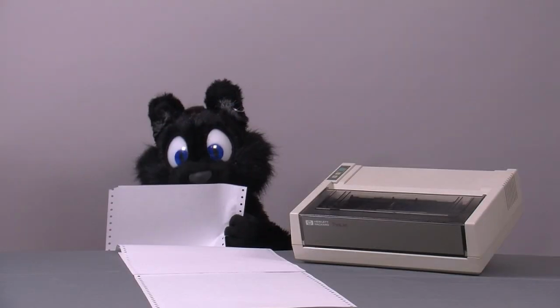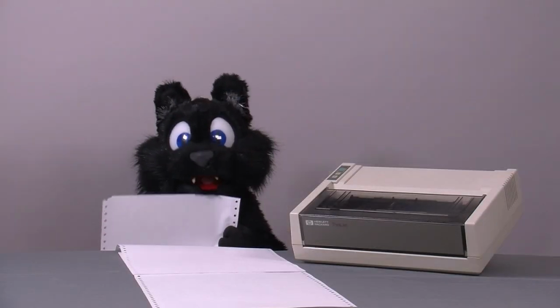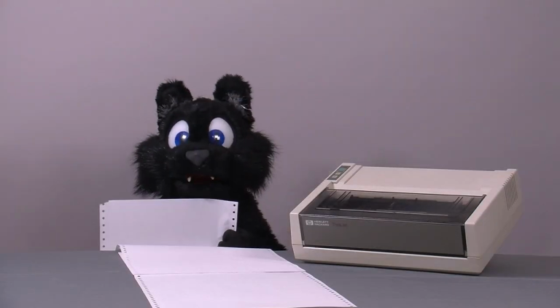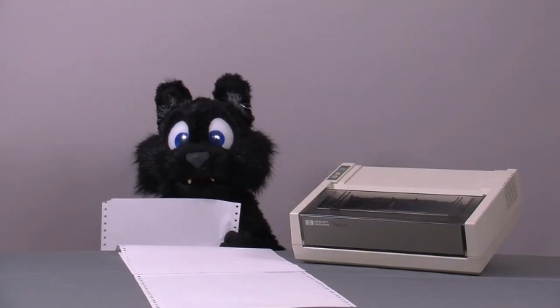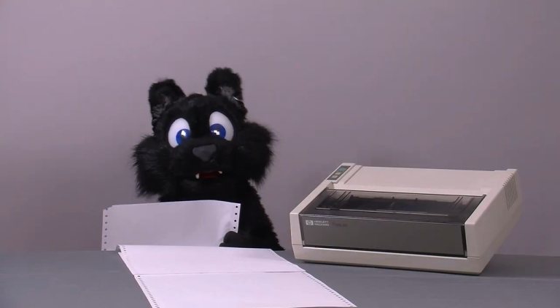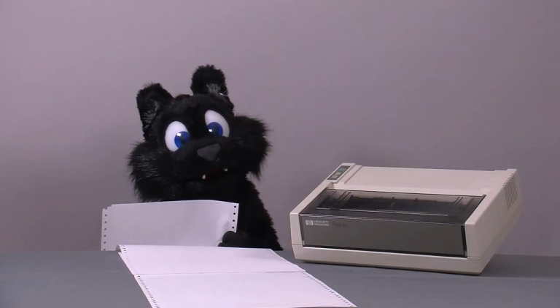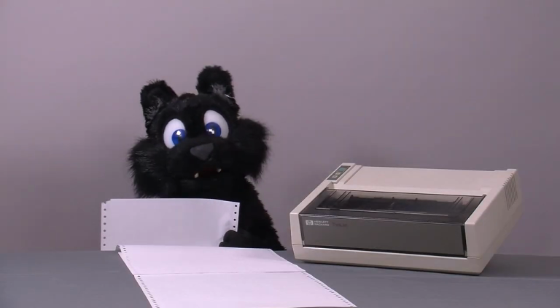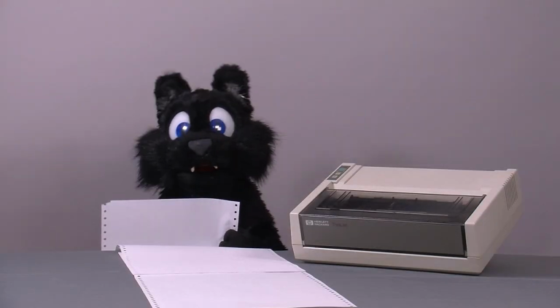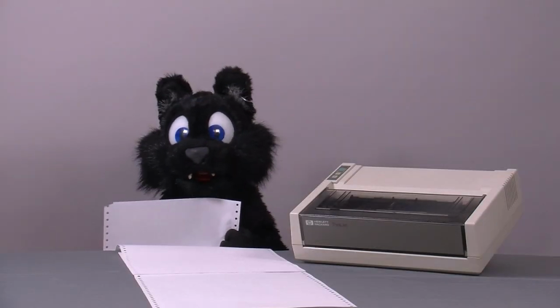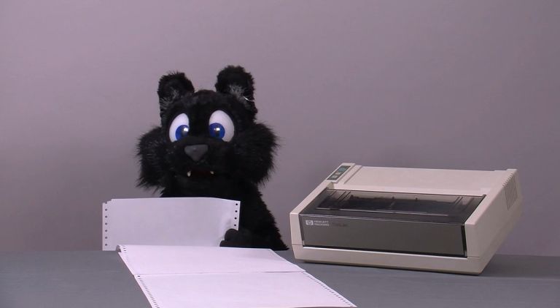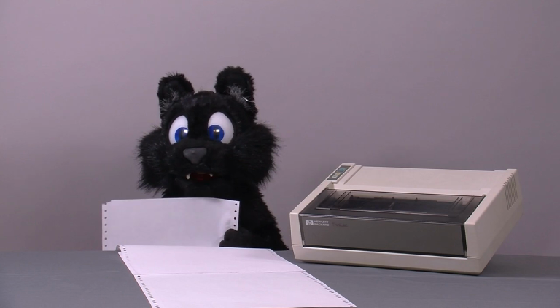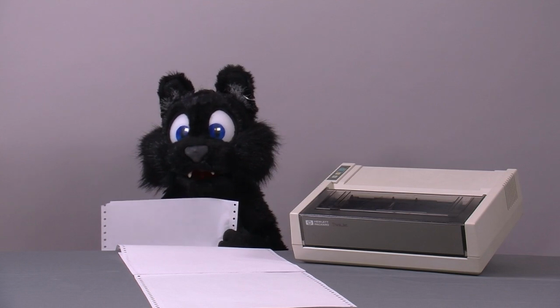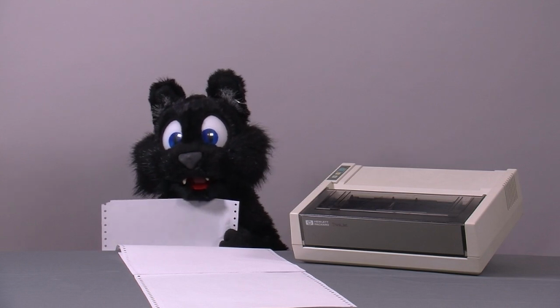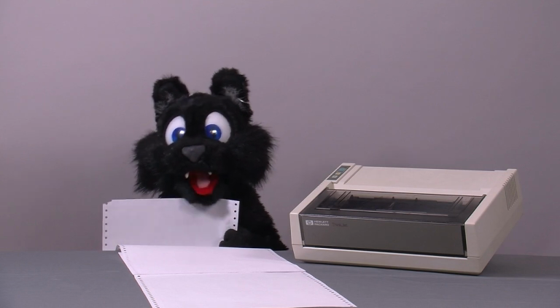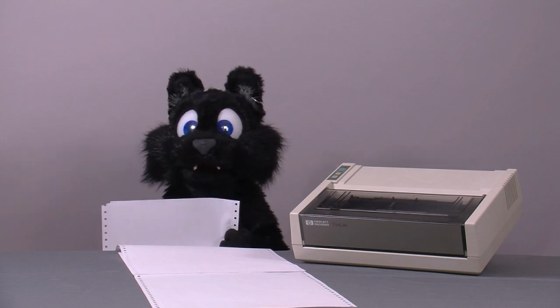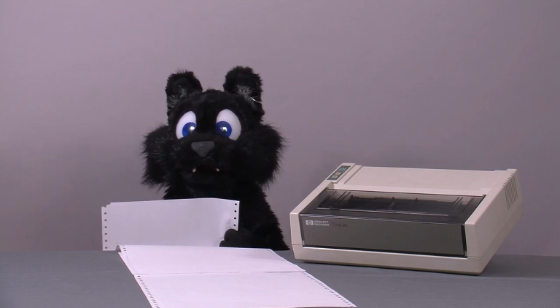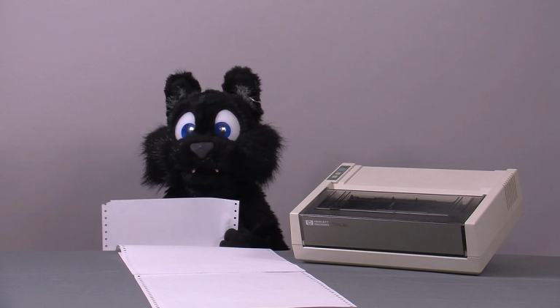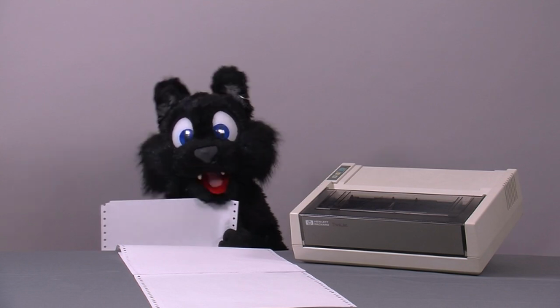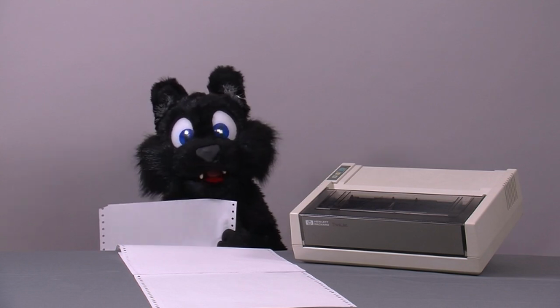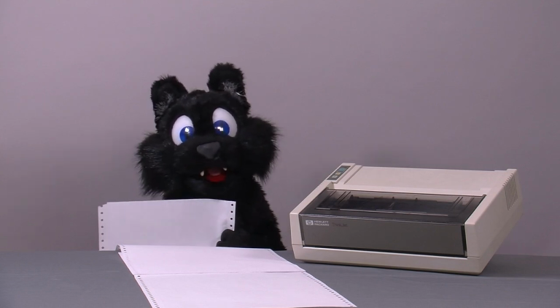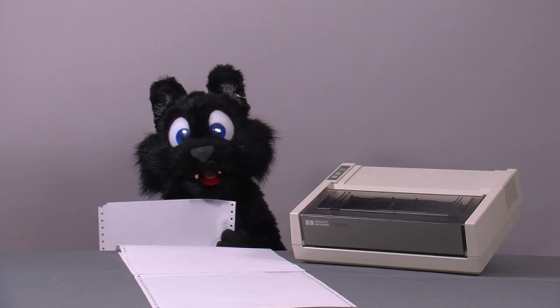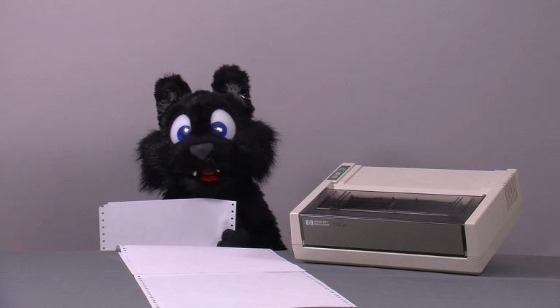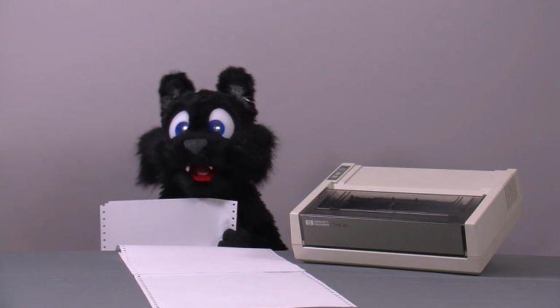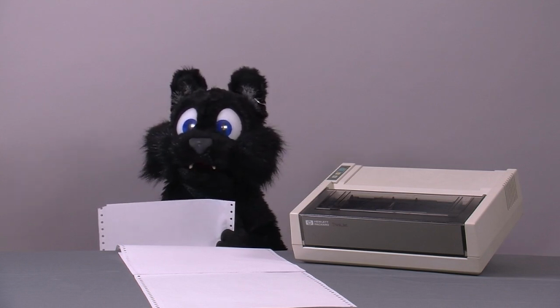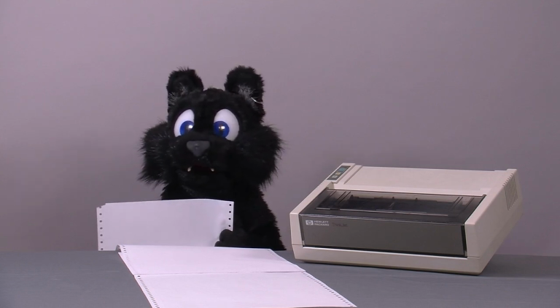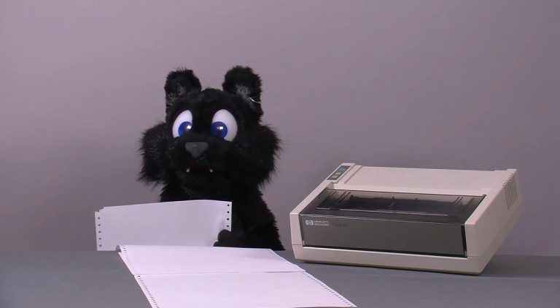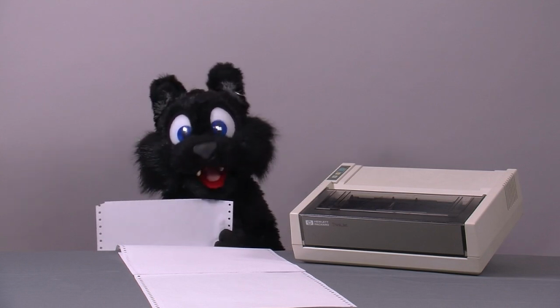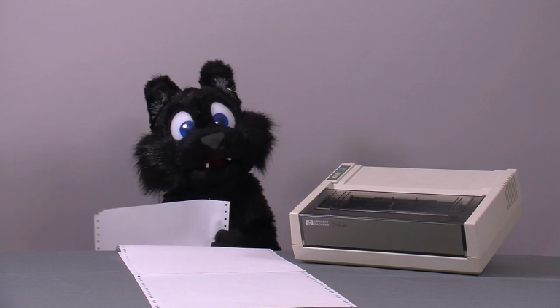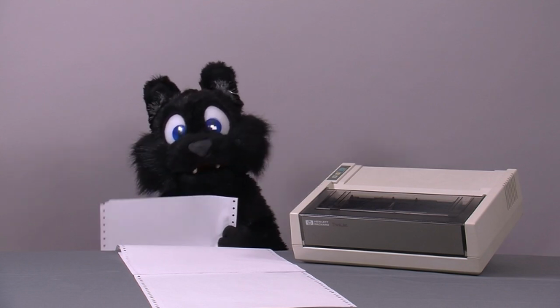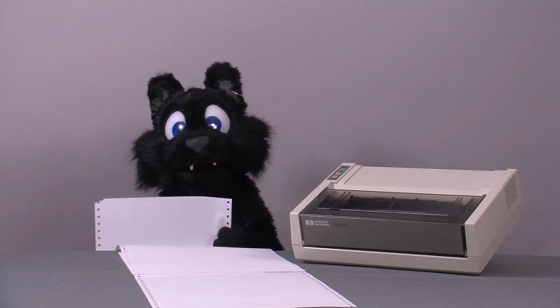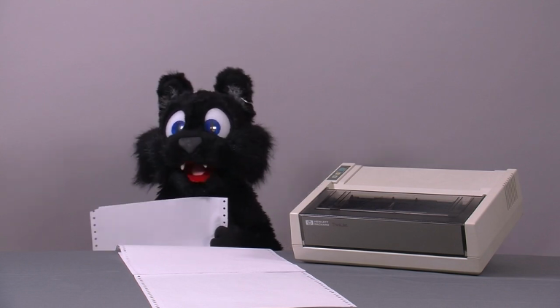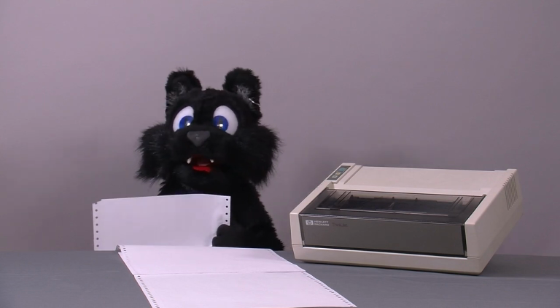And this concludes the printer project. I hope you enjoyed it. See you next time!